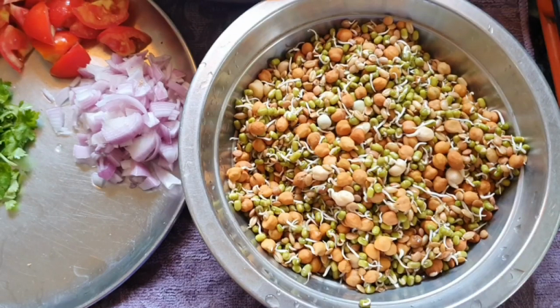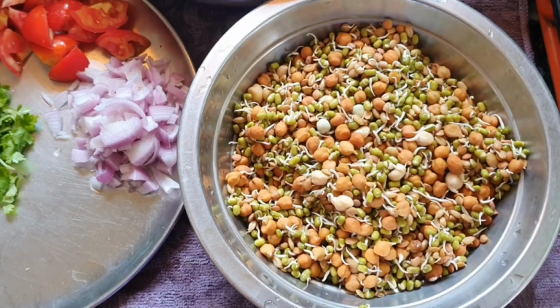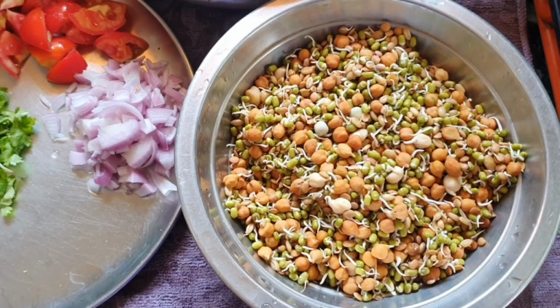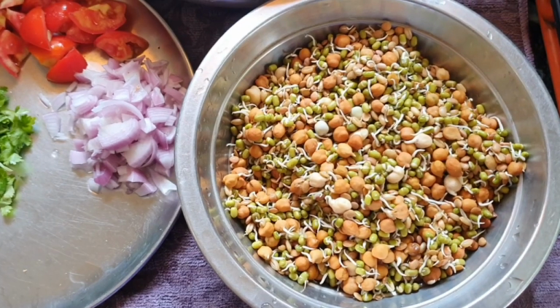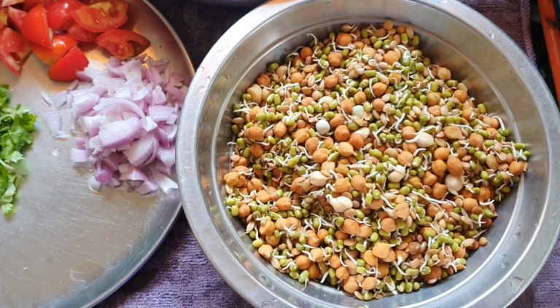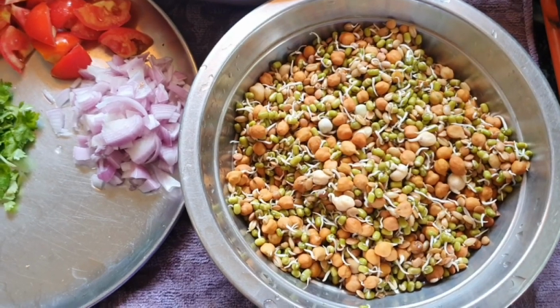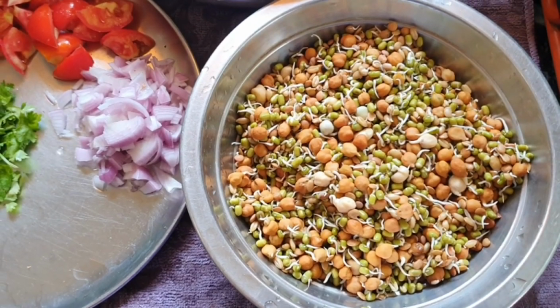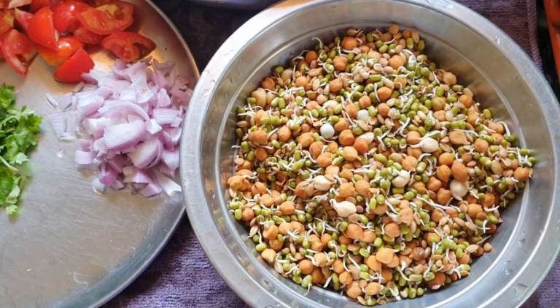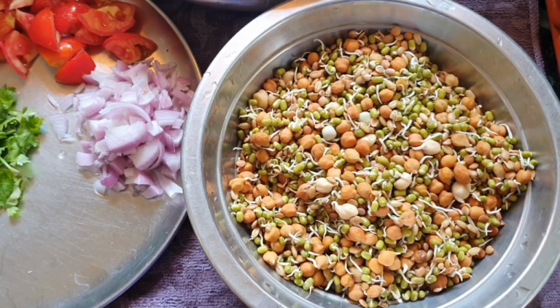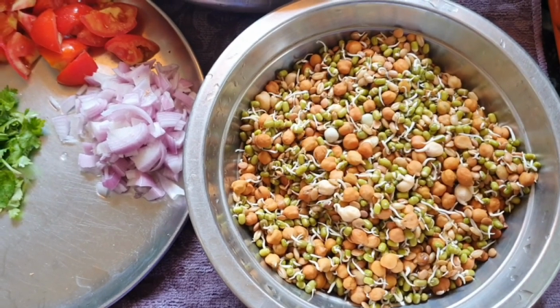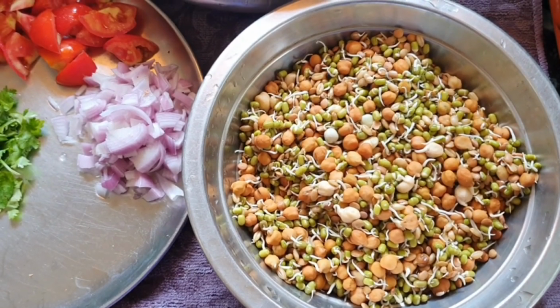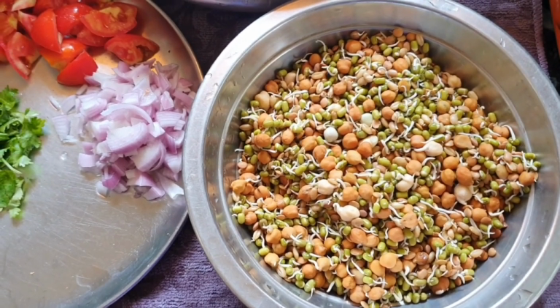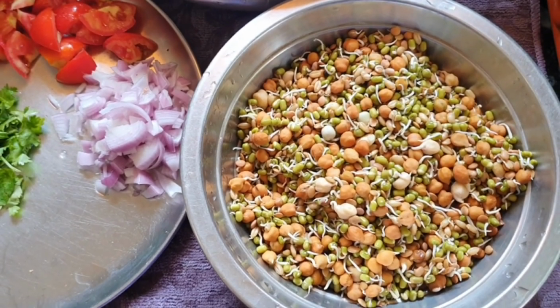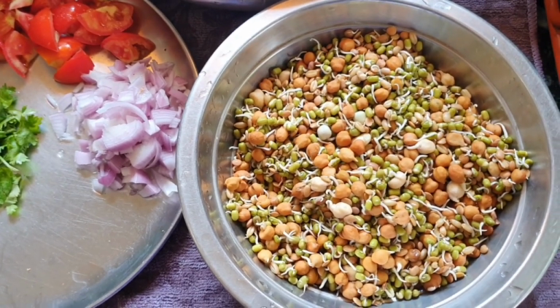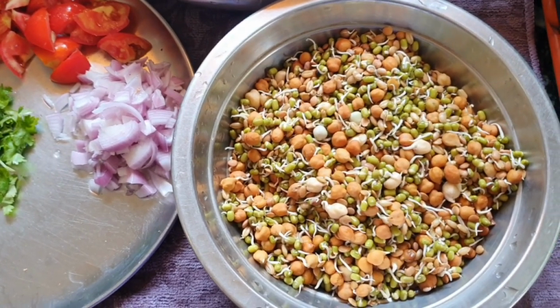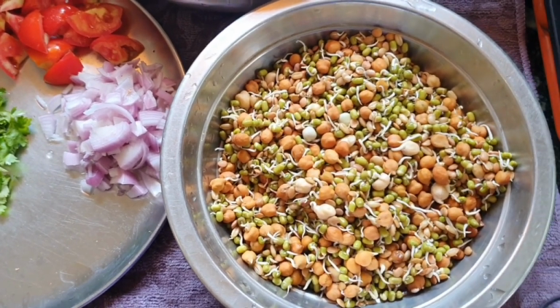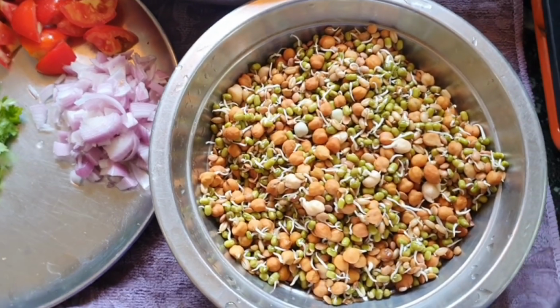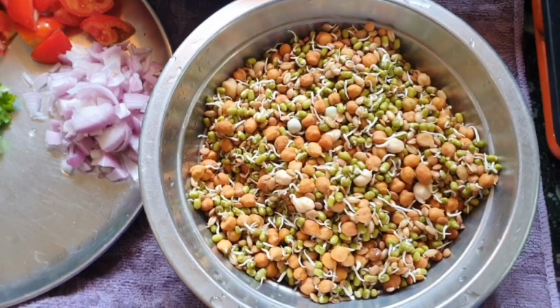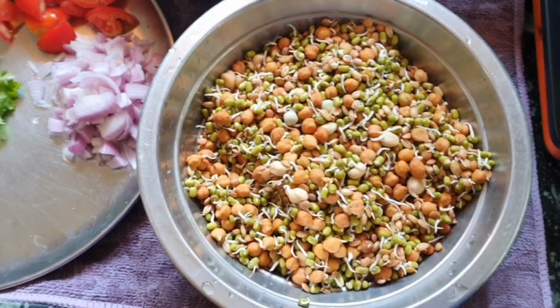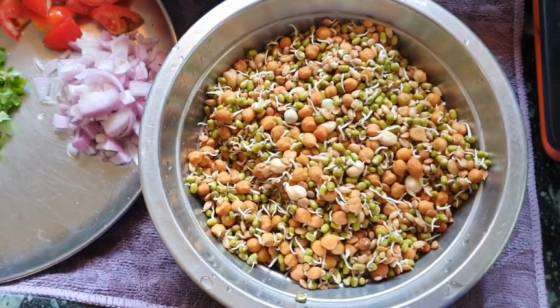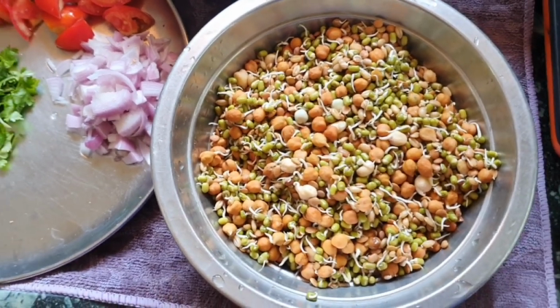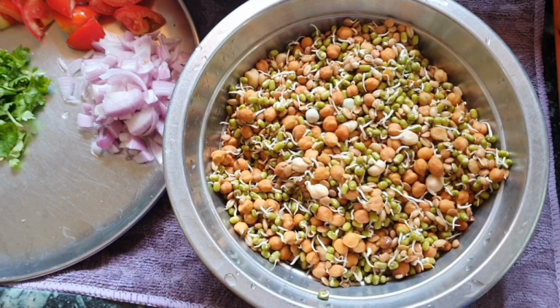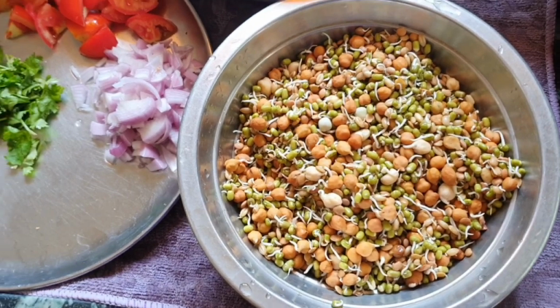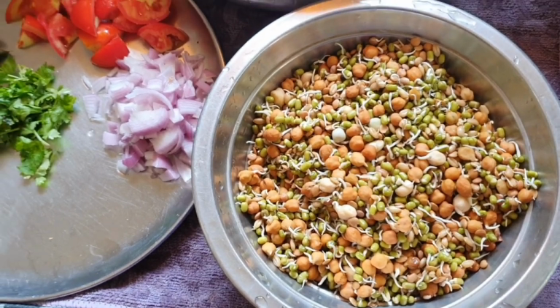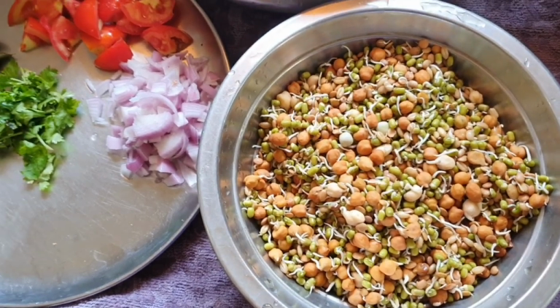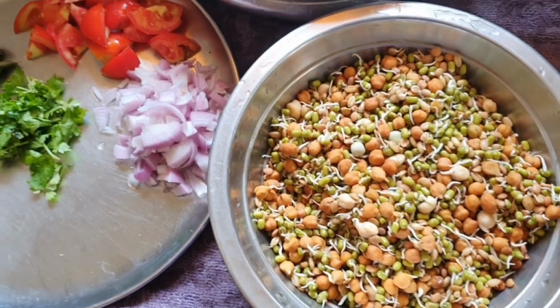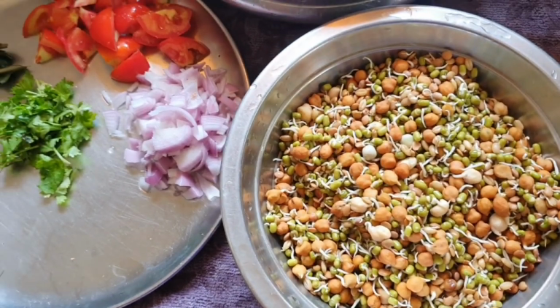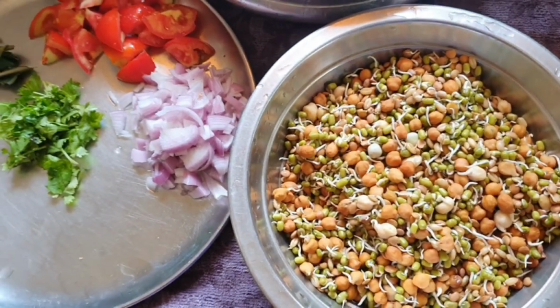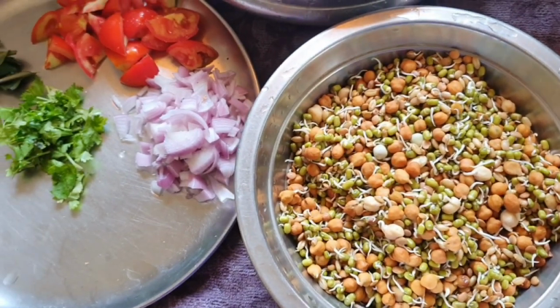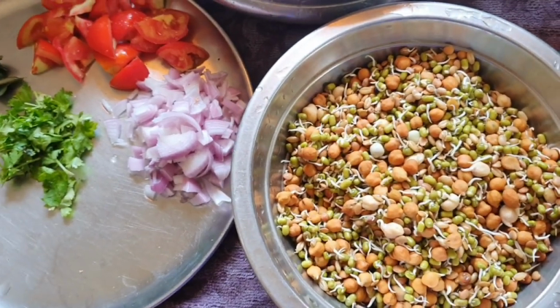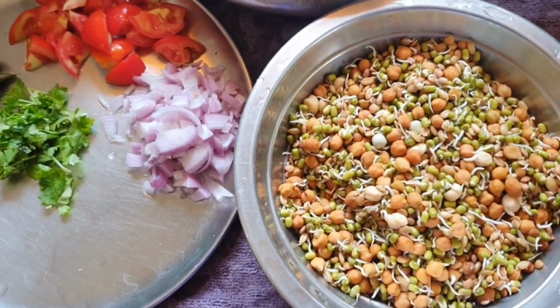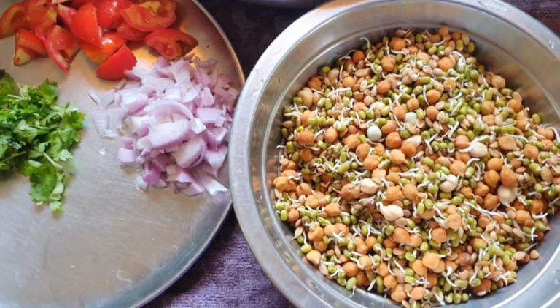Hi friends, welcome back to Shamoose Kitchen. In Kerala style, we can see how we can make a carrot halwa or plate.